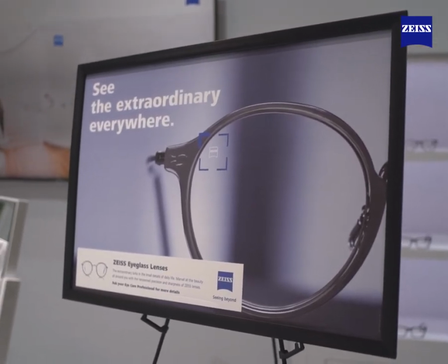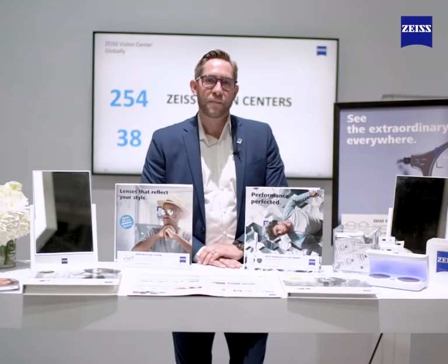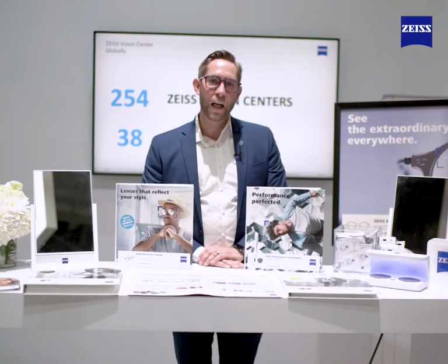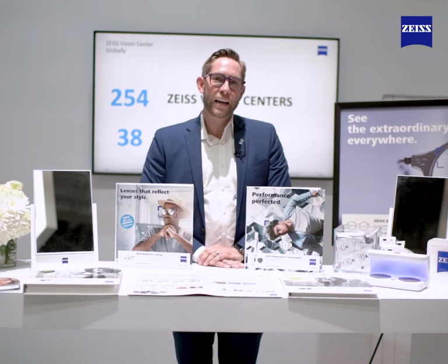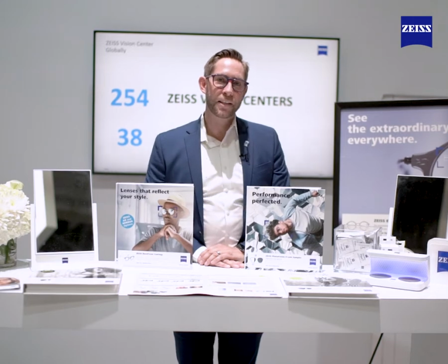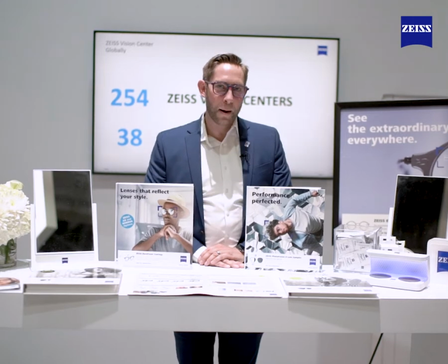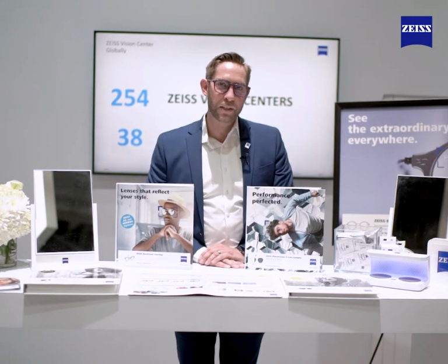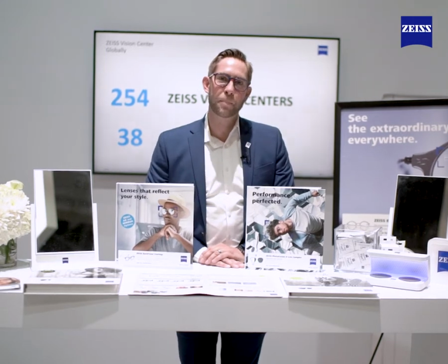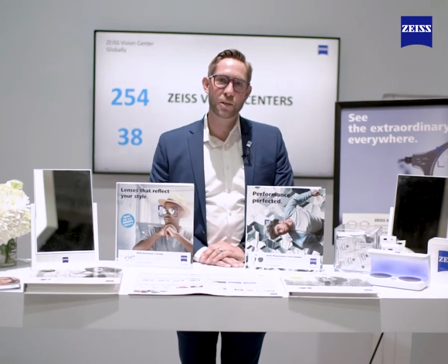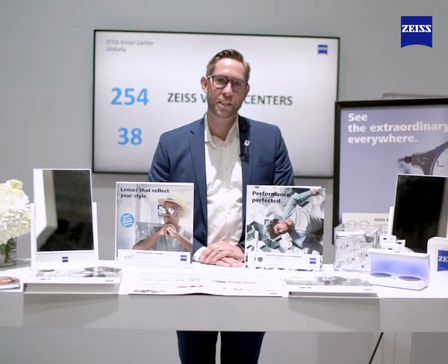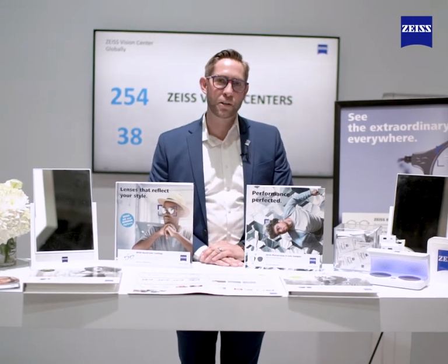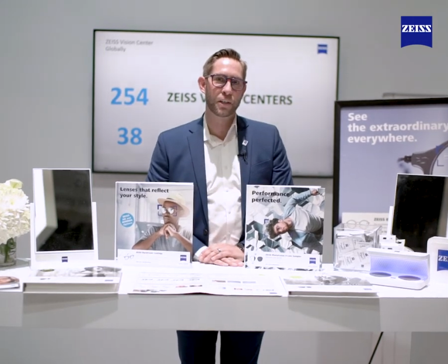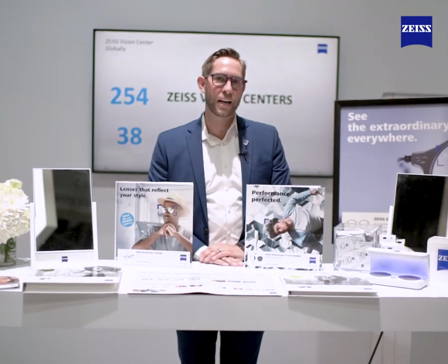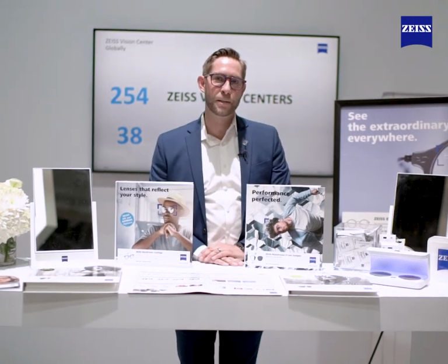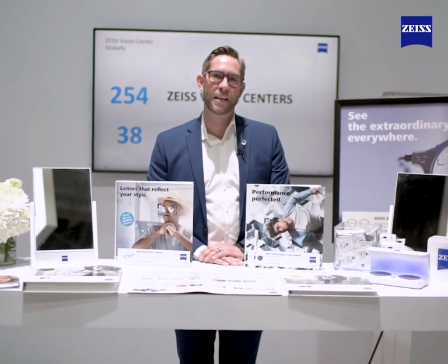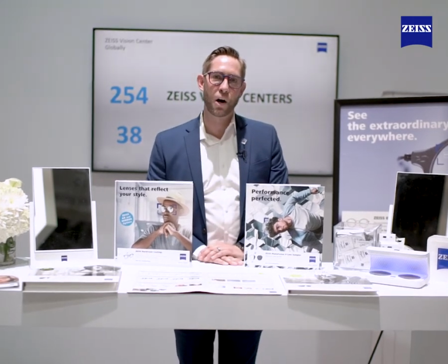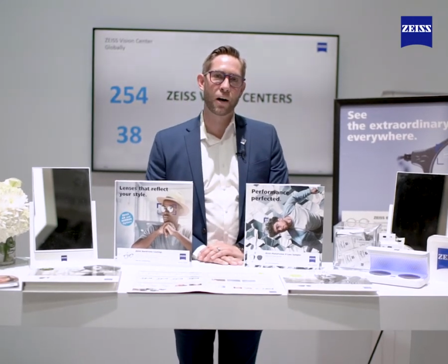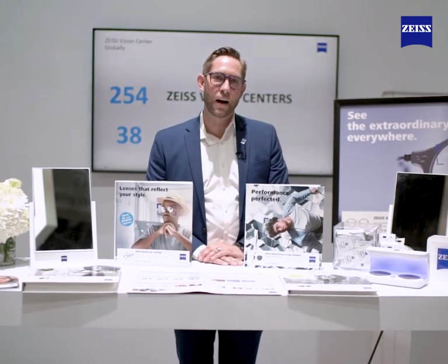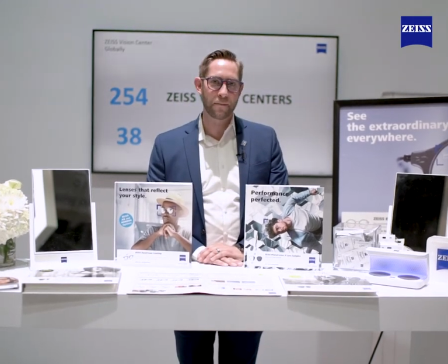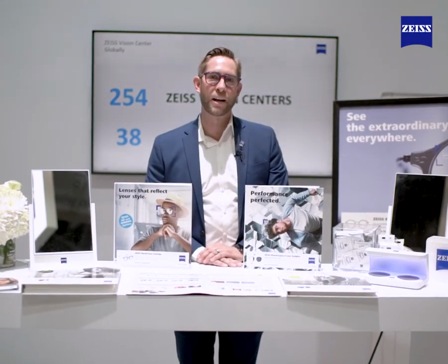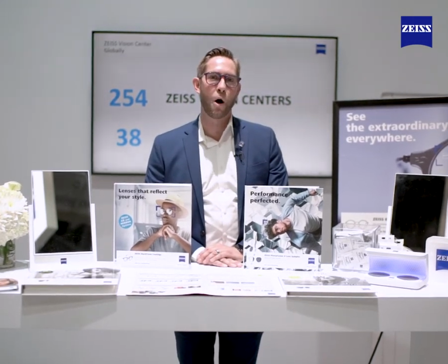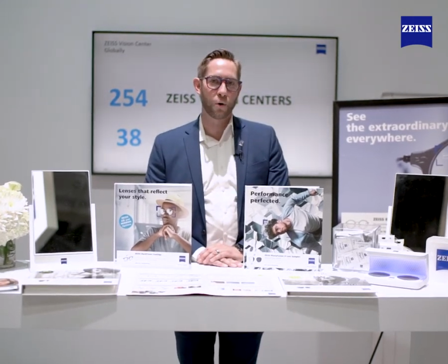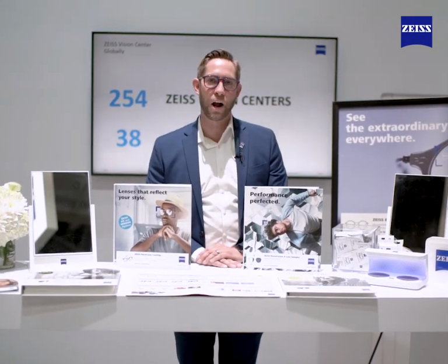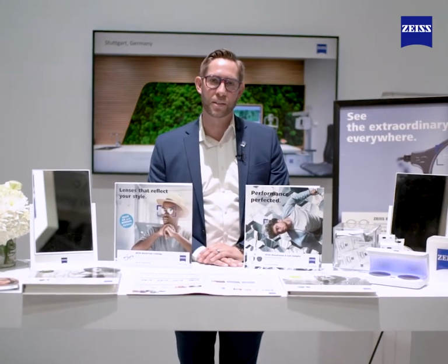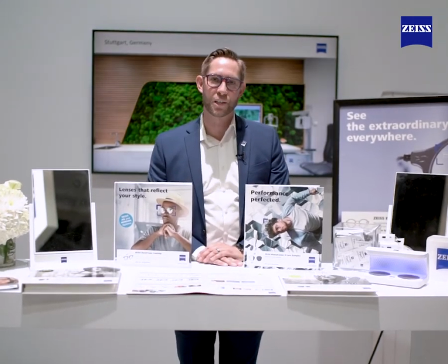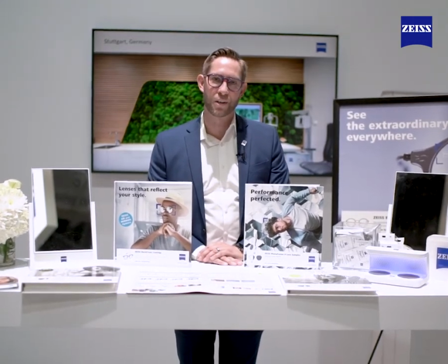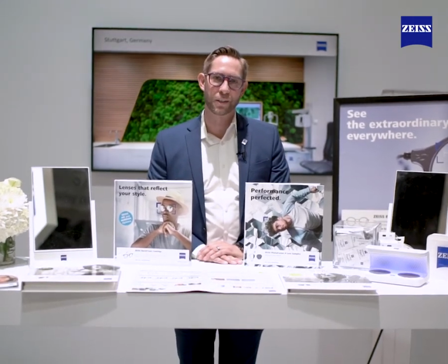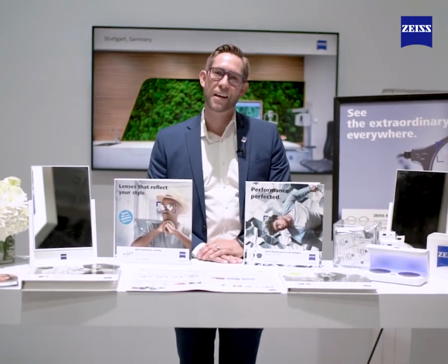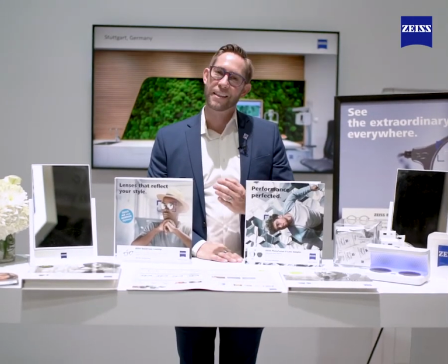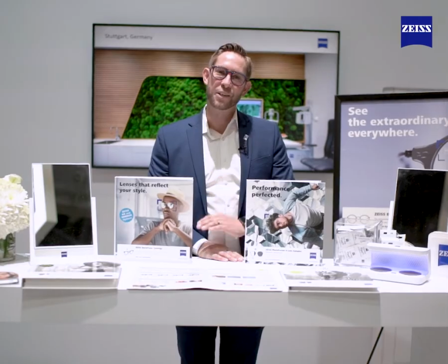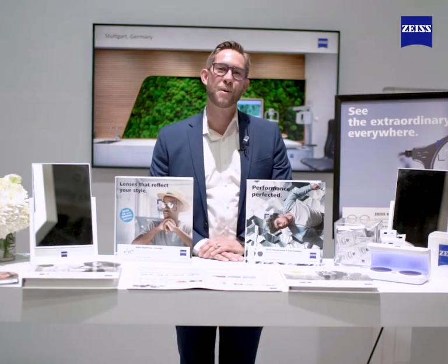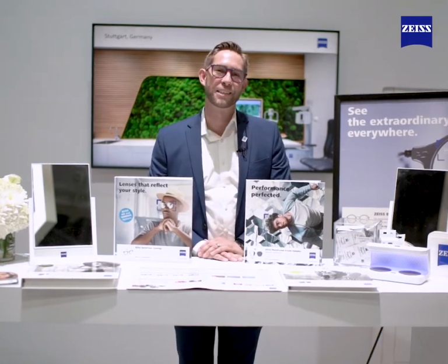If you like any of these options, please reach out to your Zeiss BDR for any ordering options. Thank you so much!